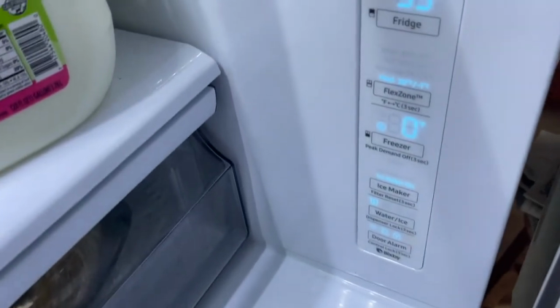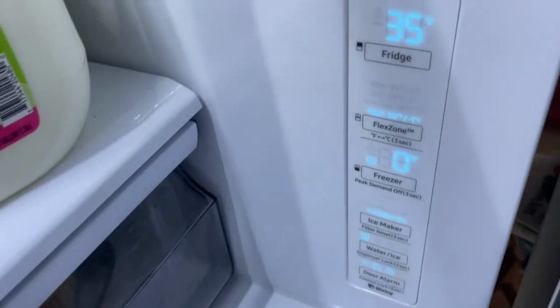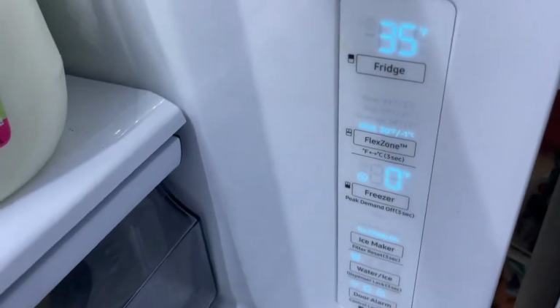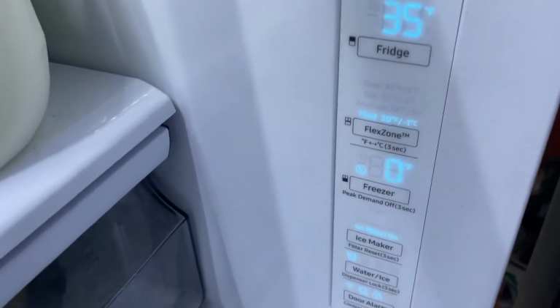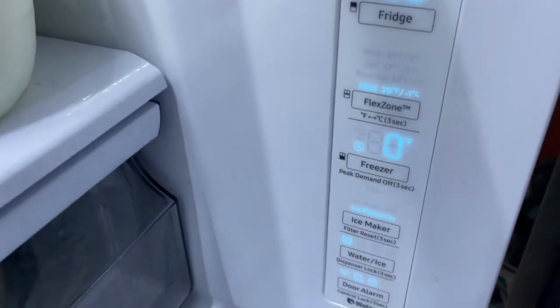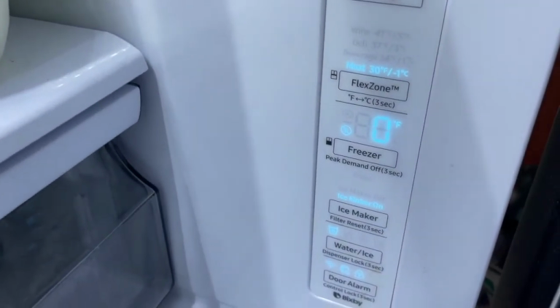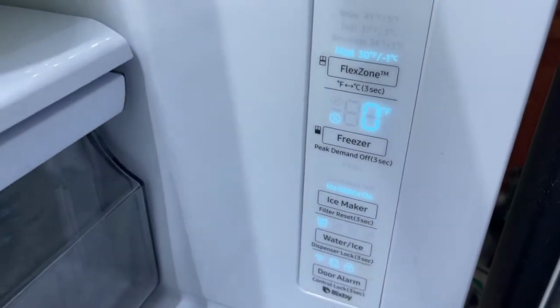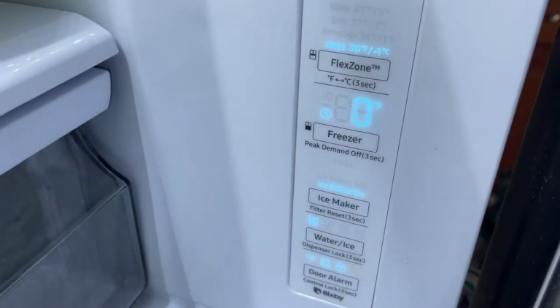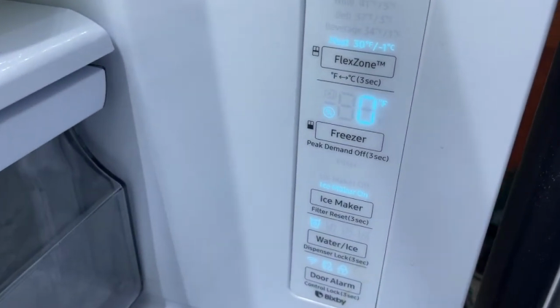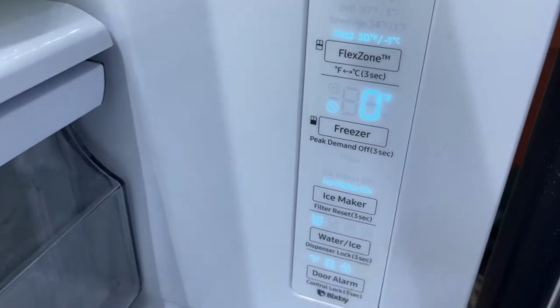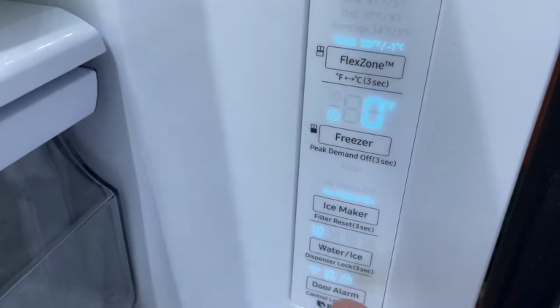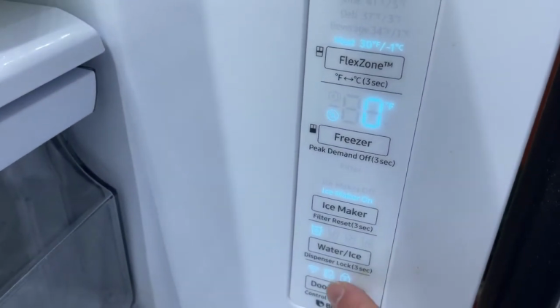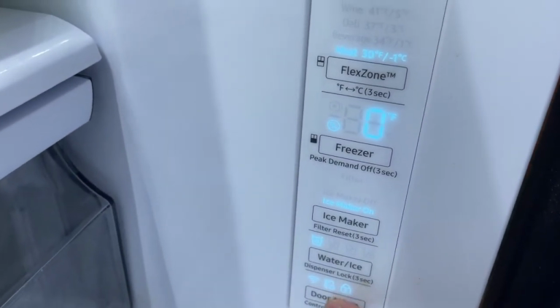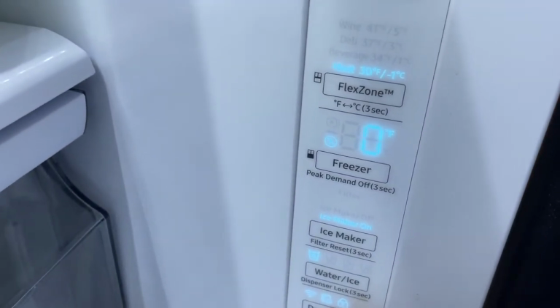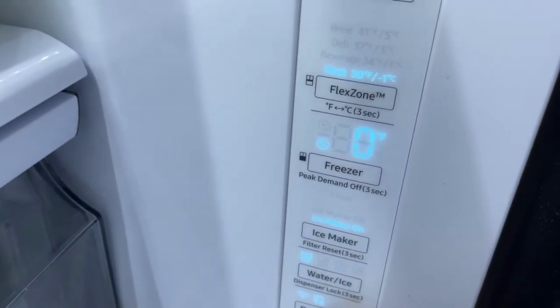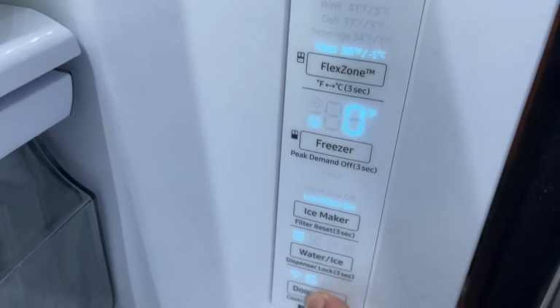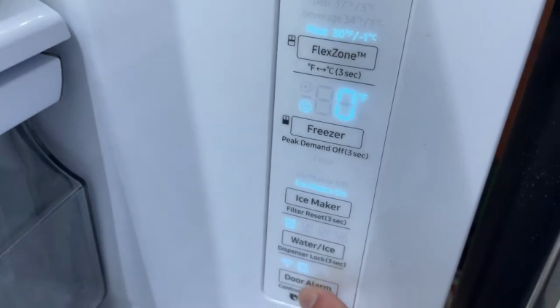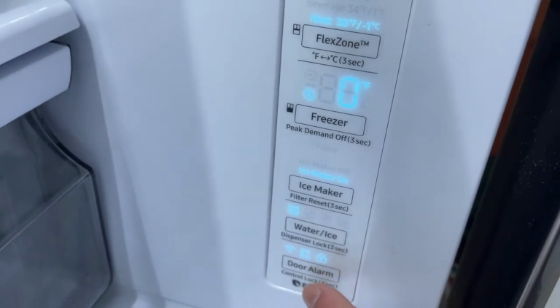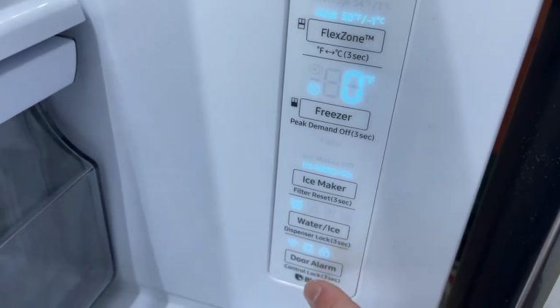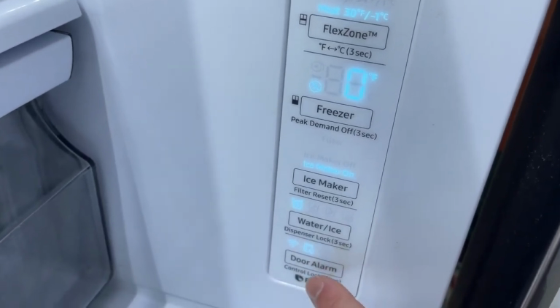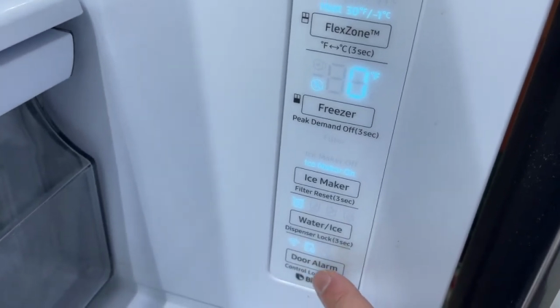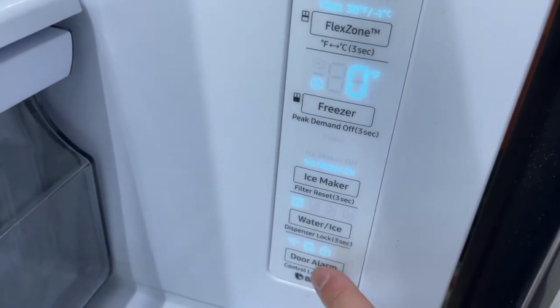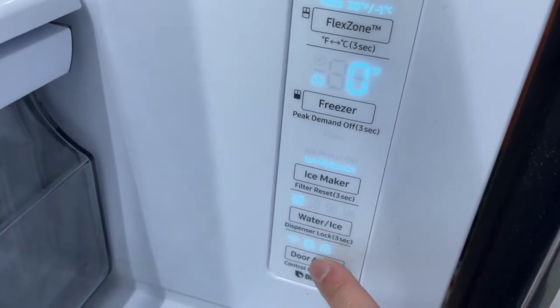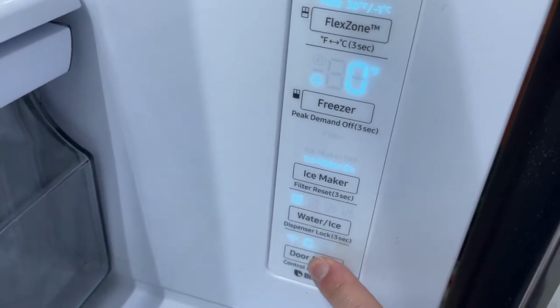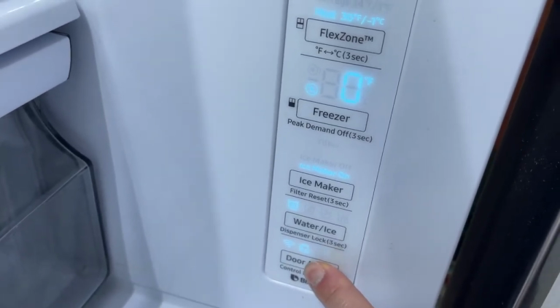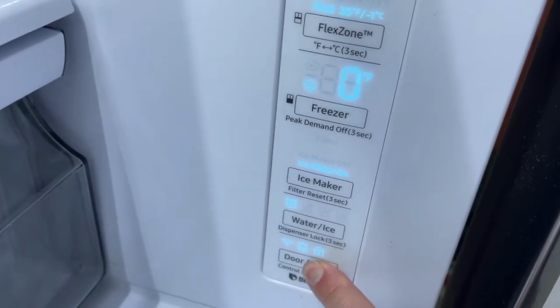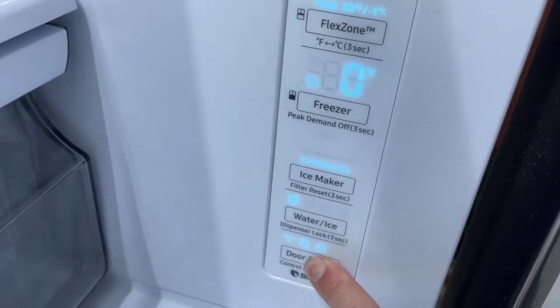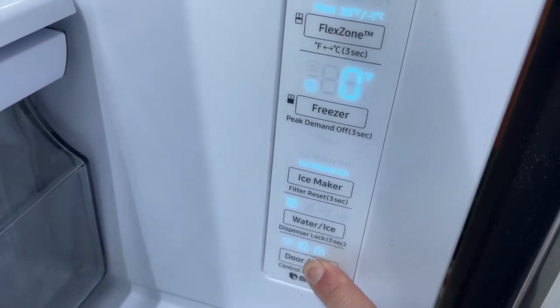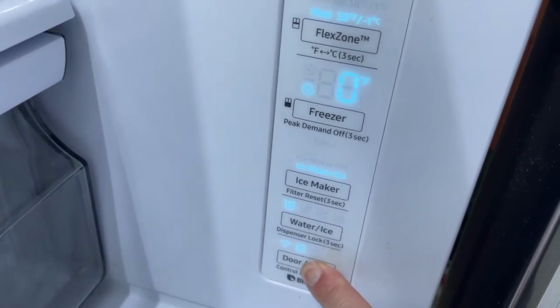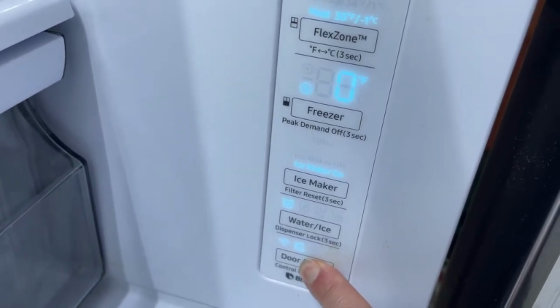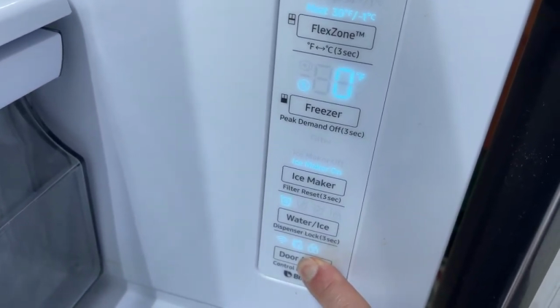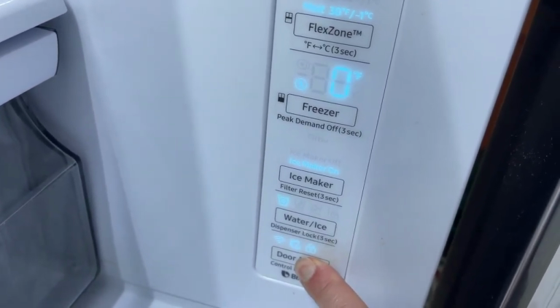I'm going to open the door — you got the nice Bixby control panel. You just hold the door alarm button to unlock the control panel.